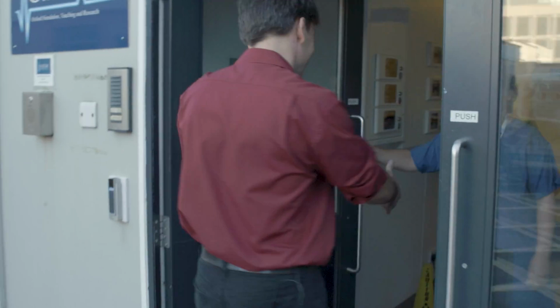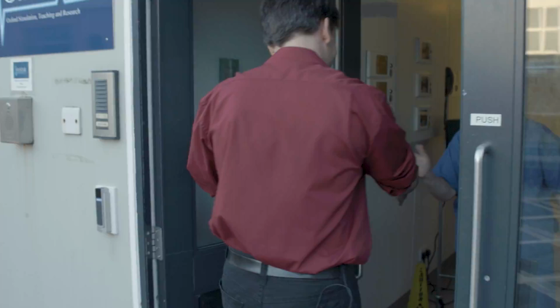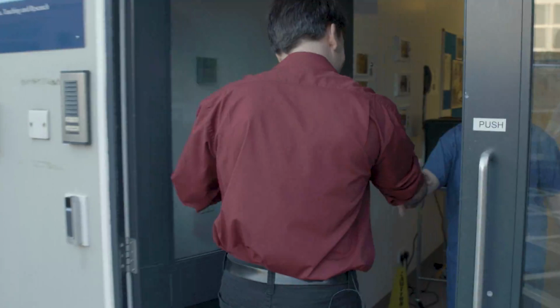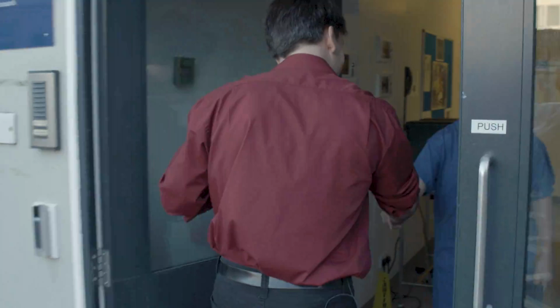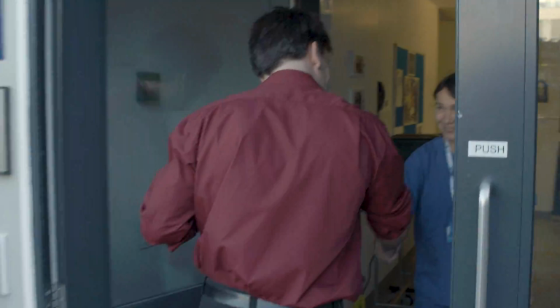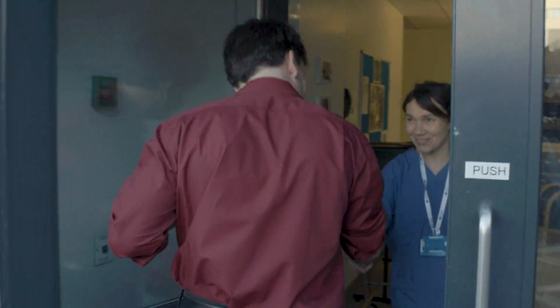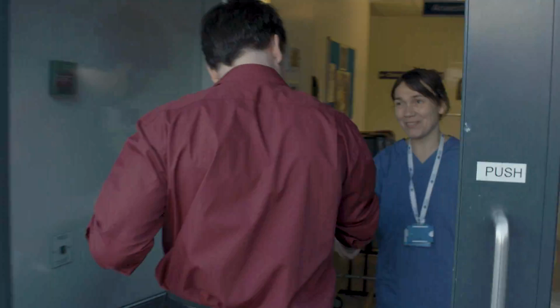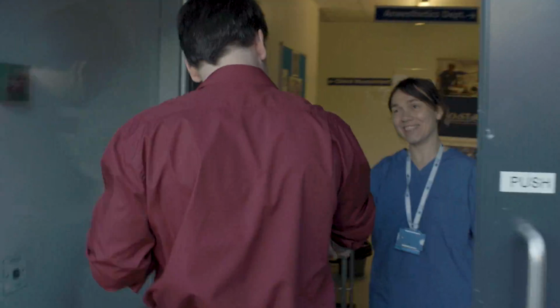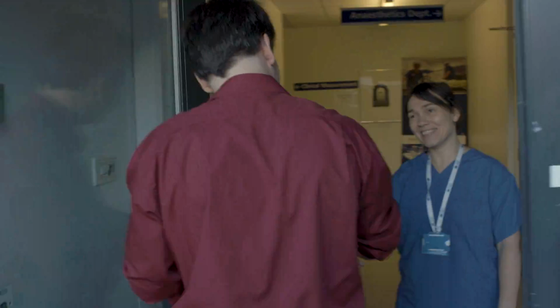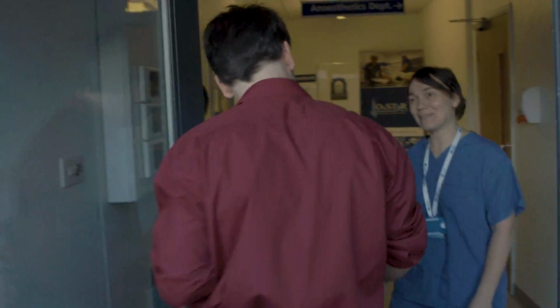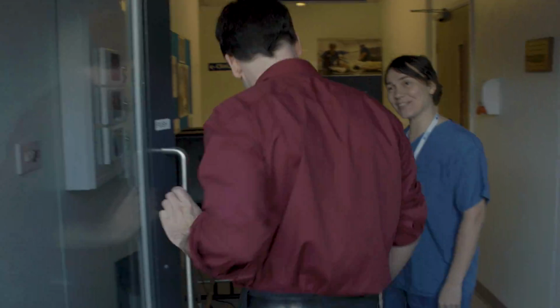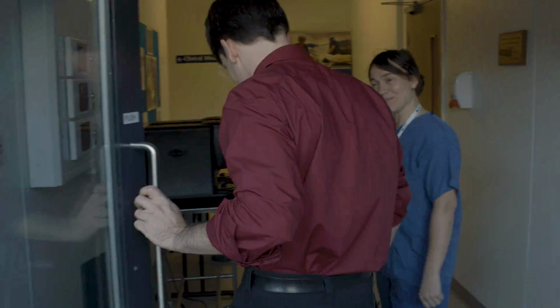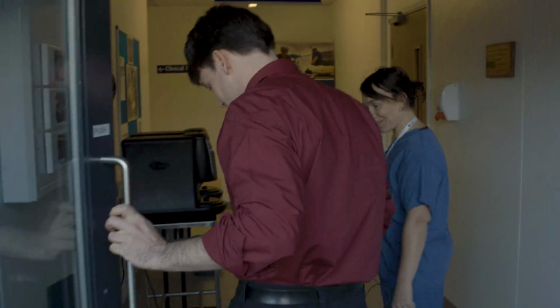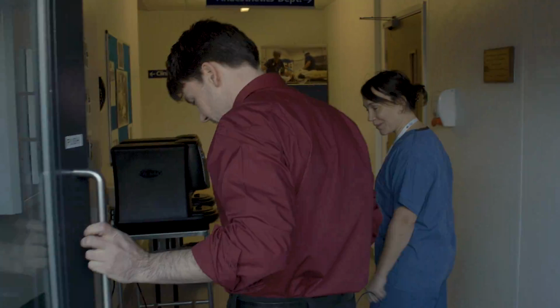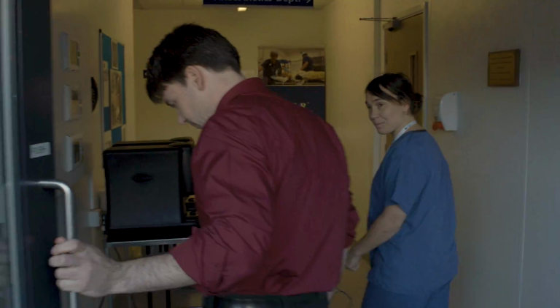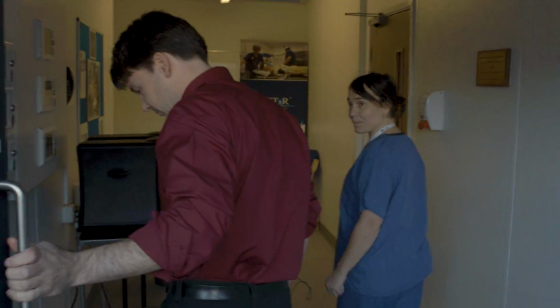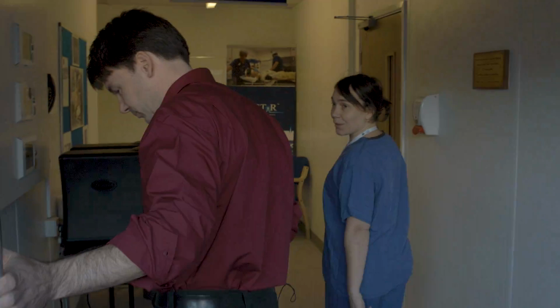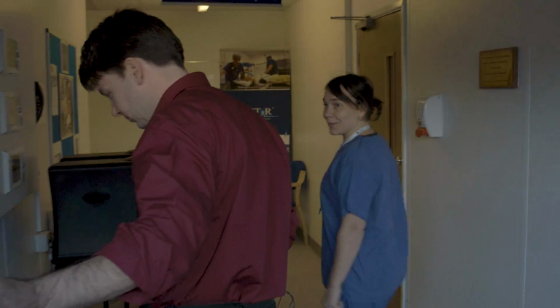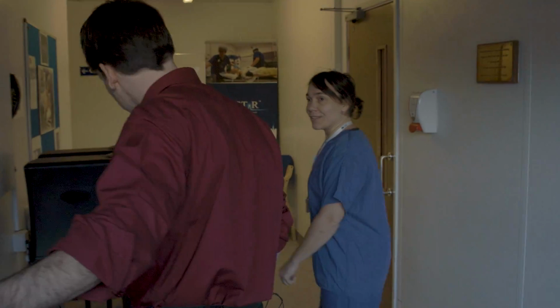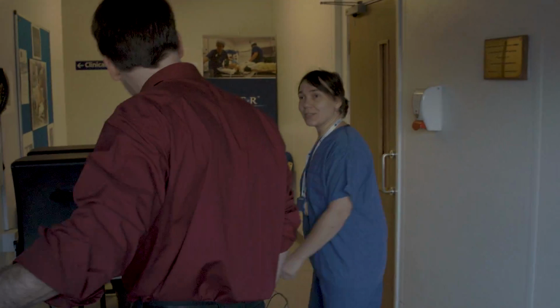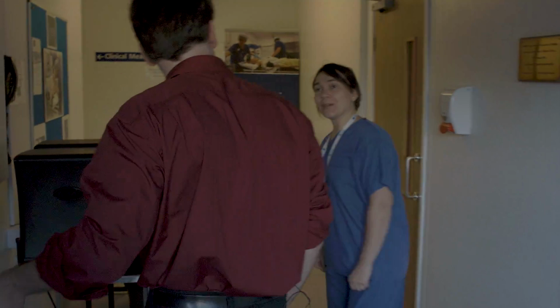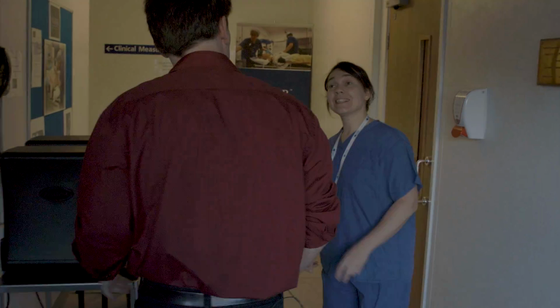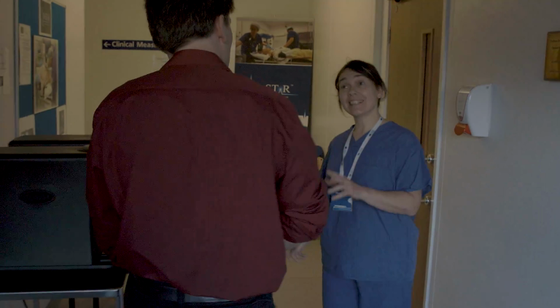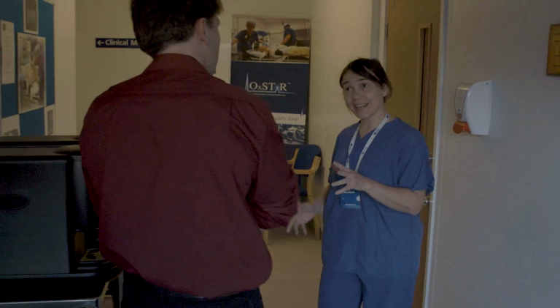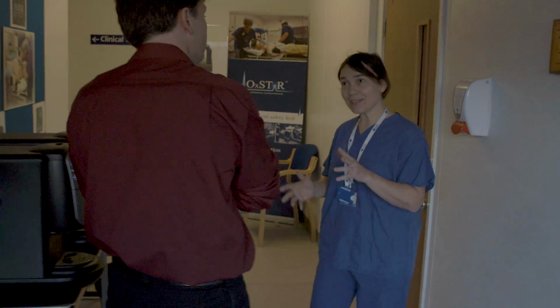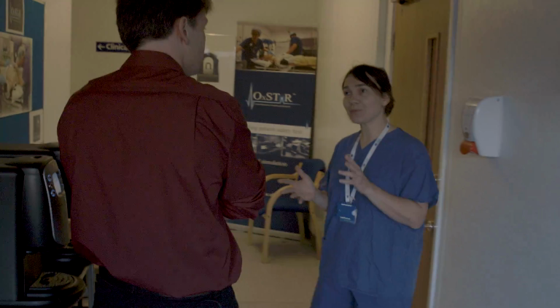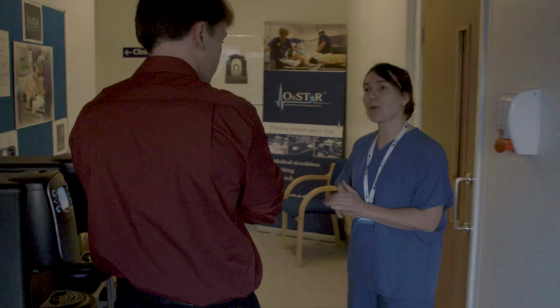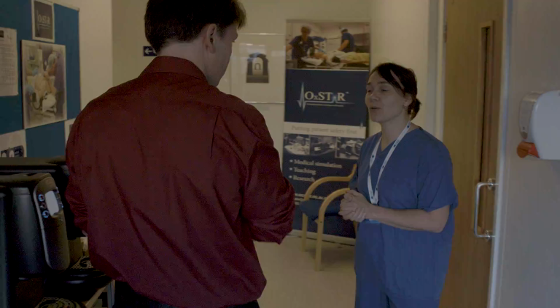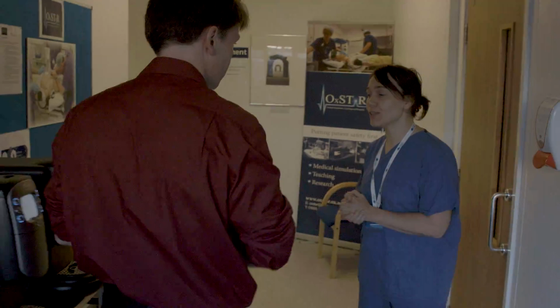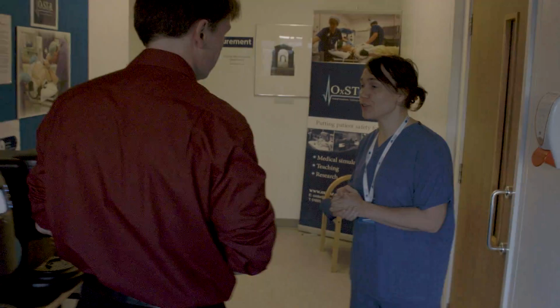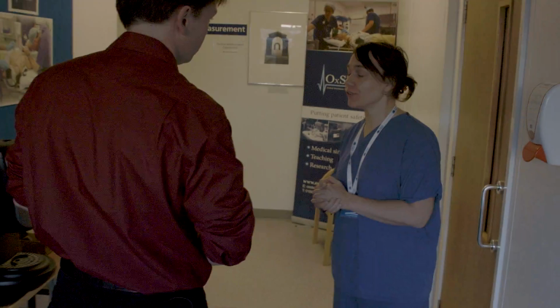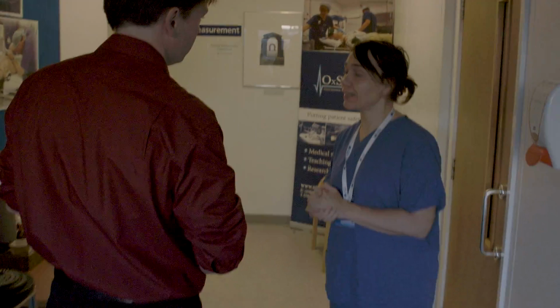Here at the Ocstar Centre, they can simulate realistic medical scenarios without having to practise on real people.